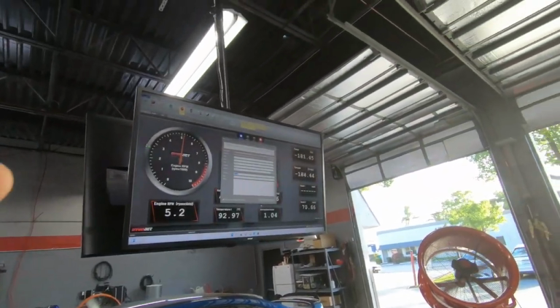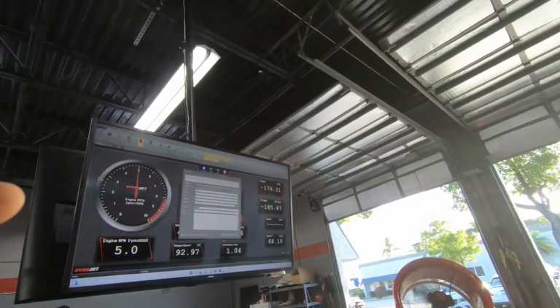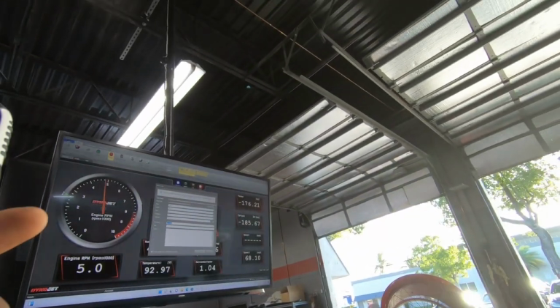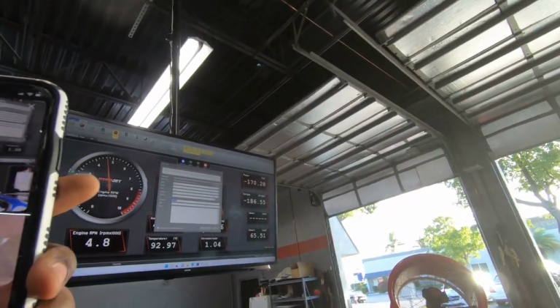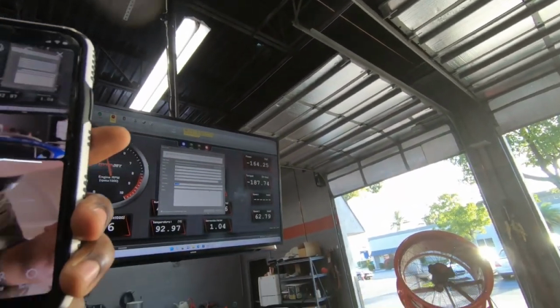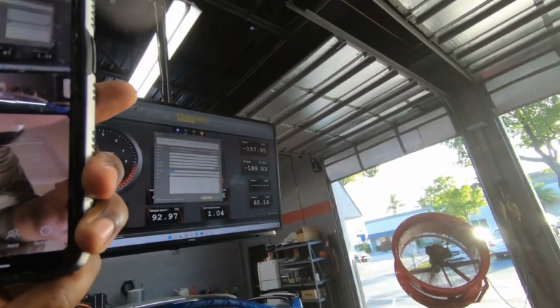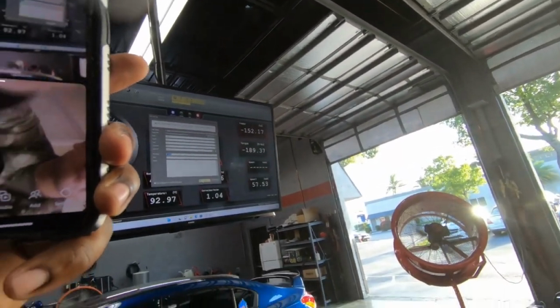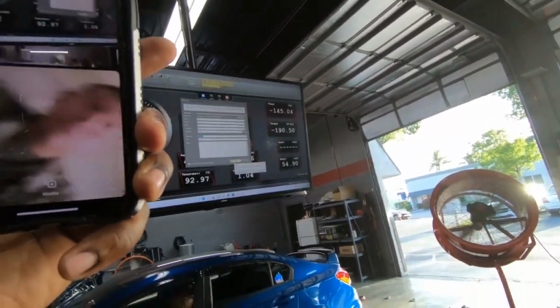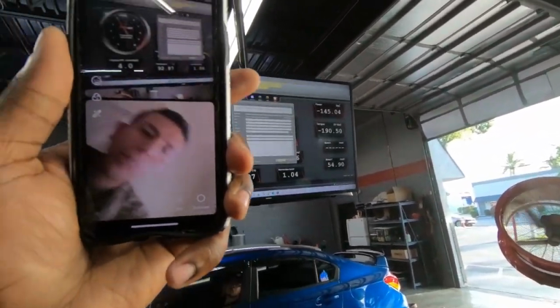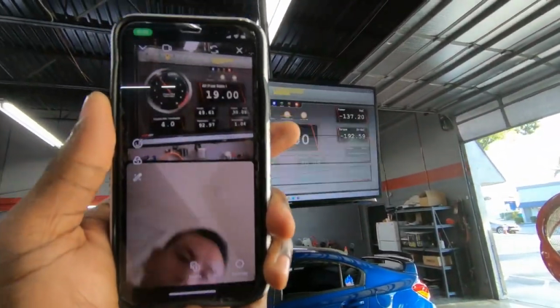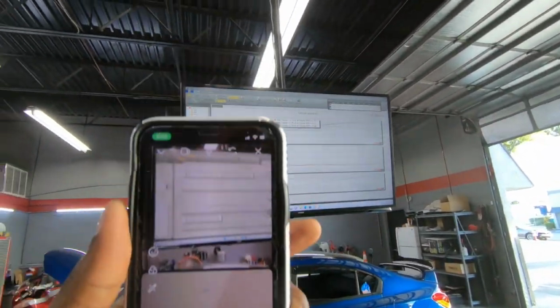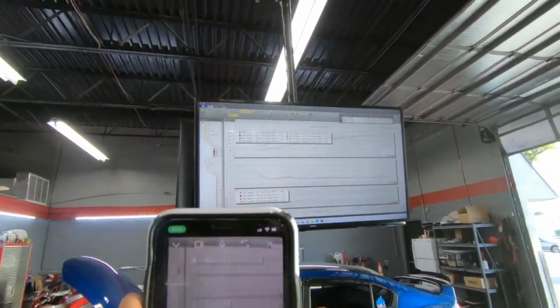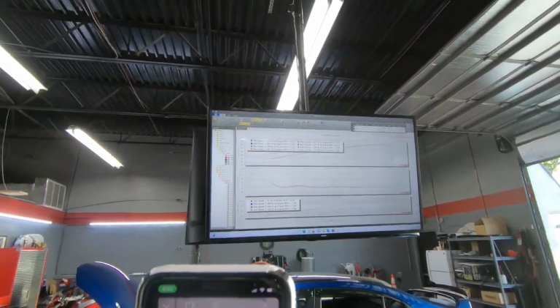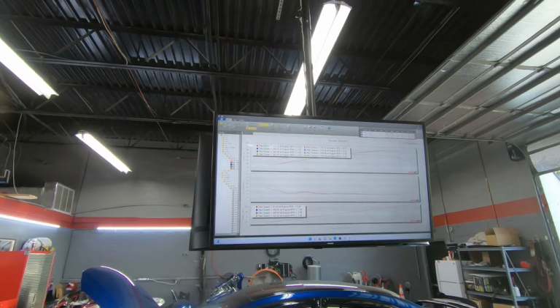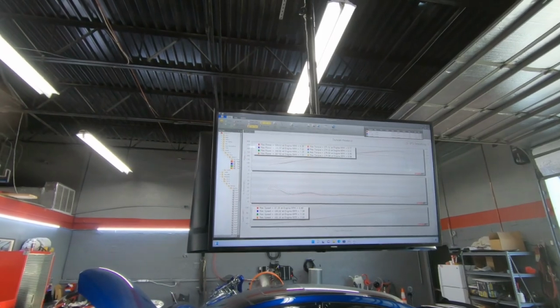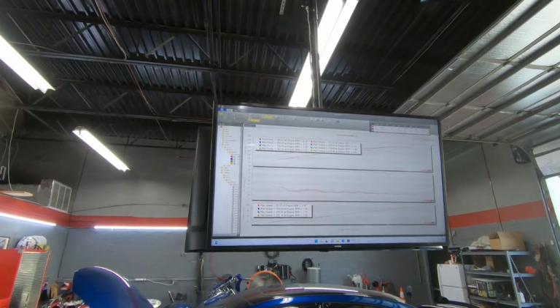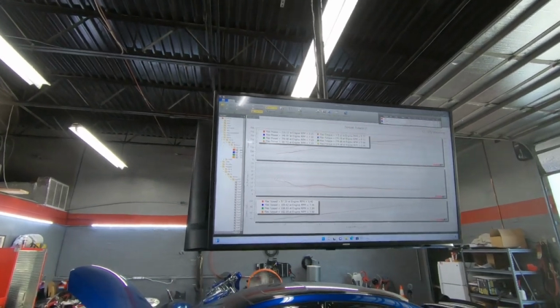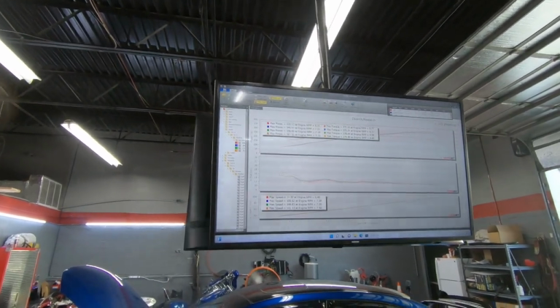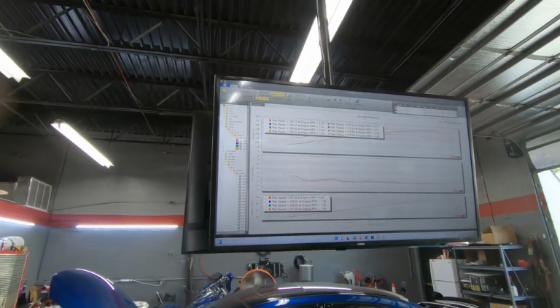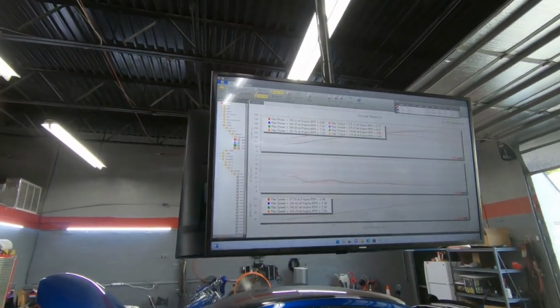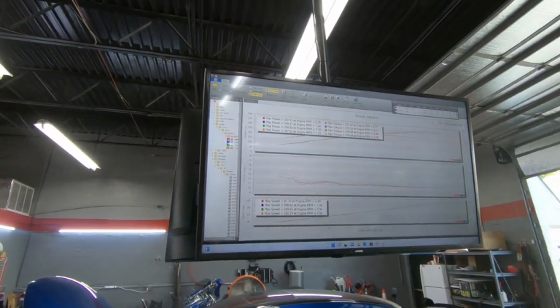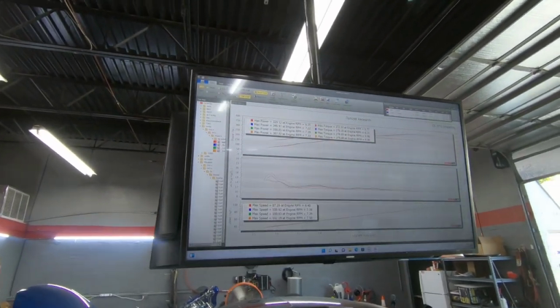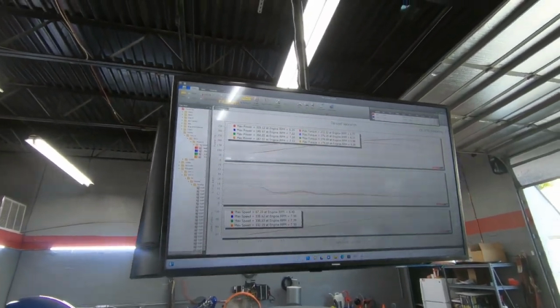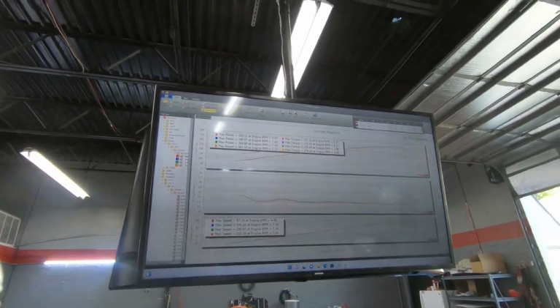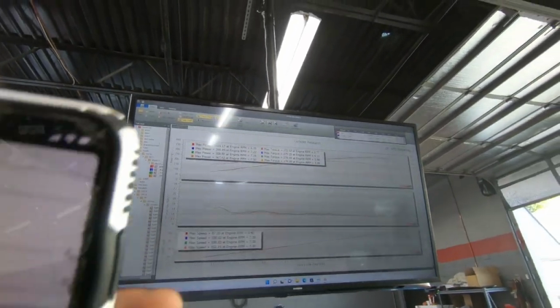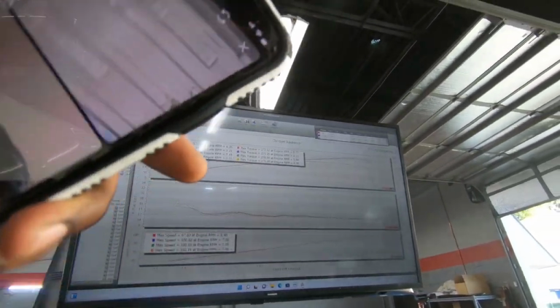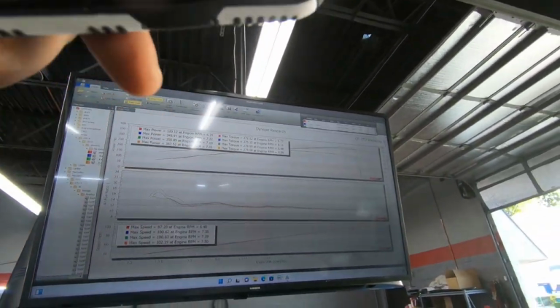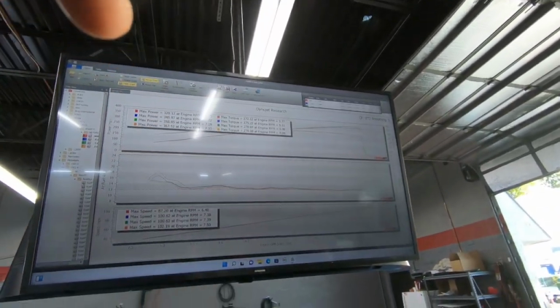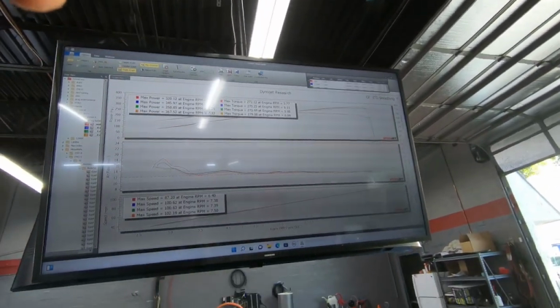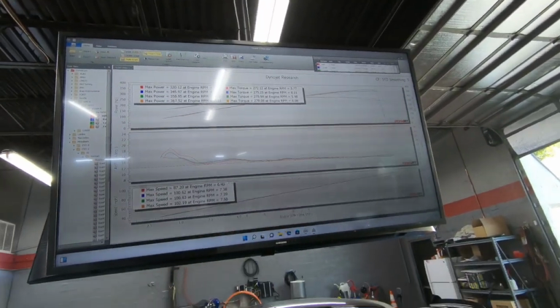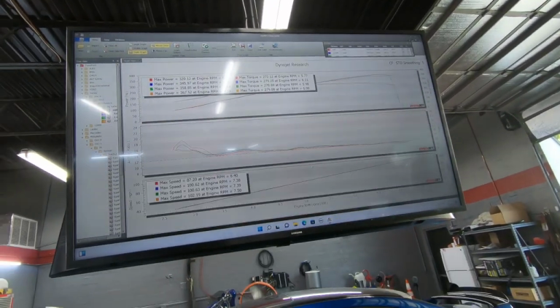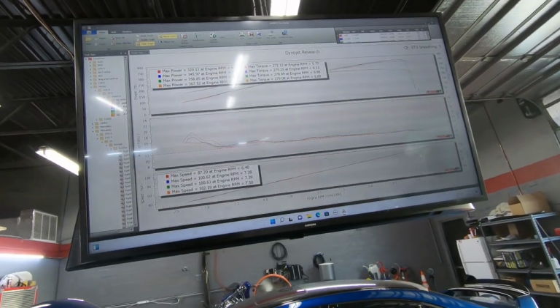She sounds good. 367 horsepower and 279 torque.